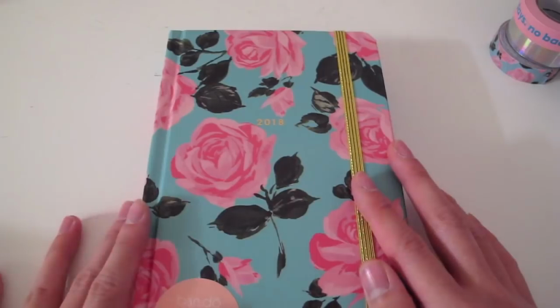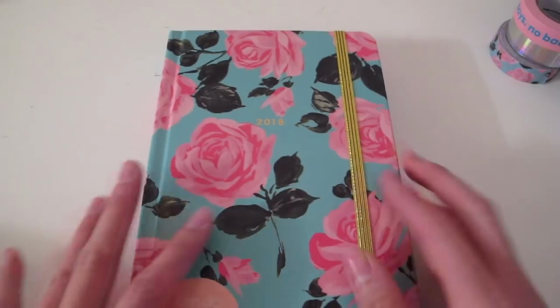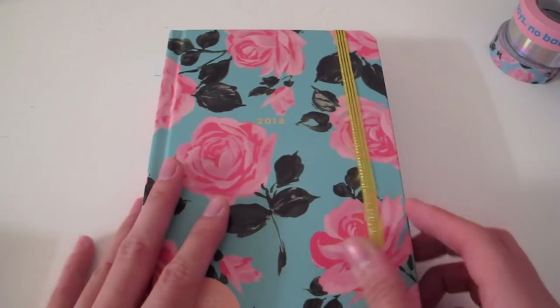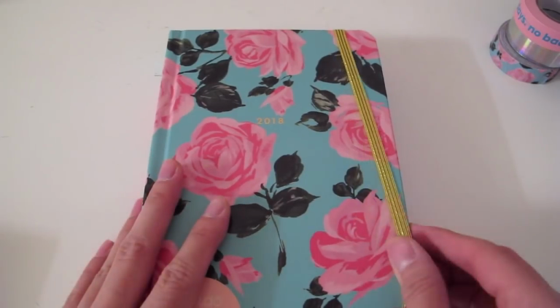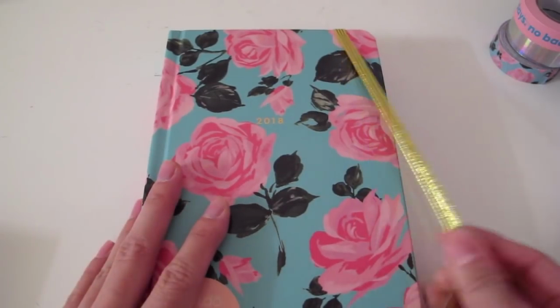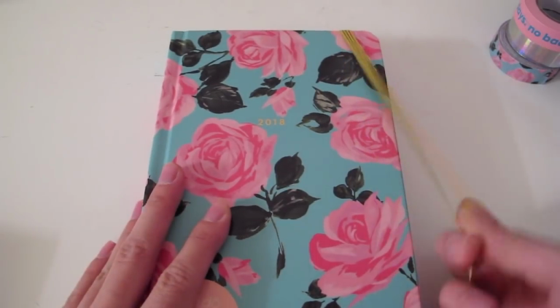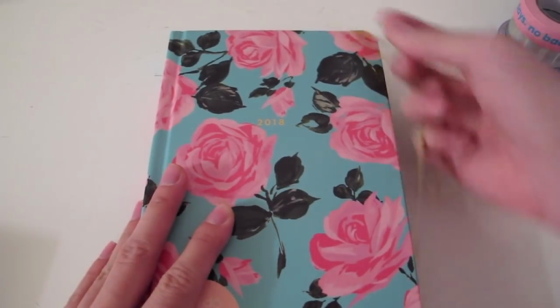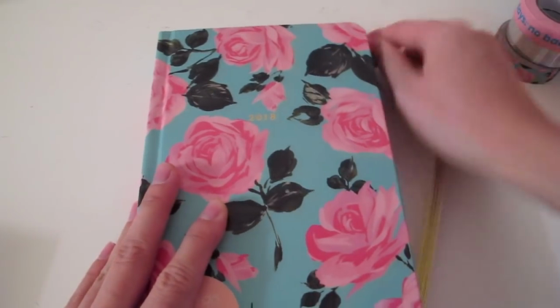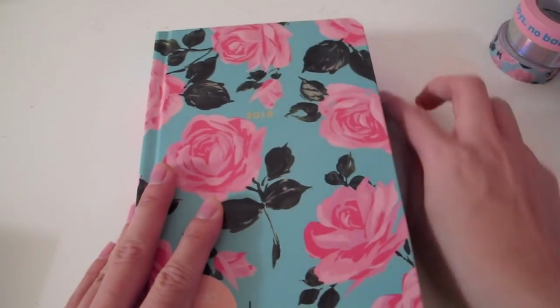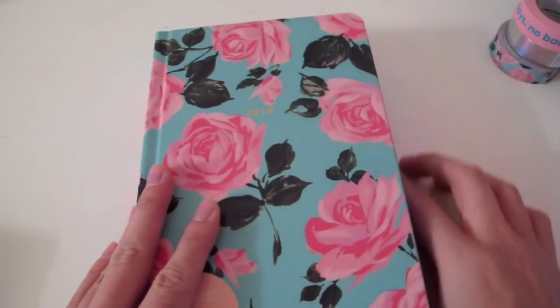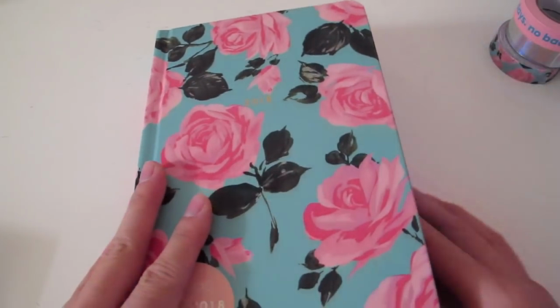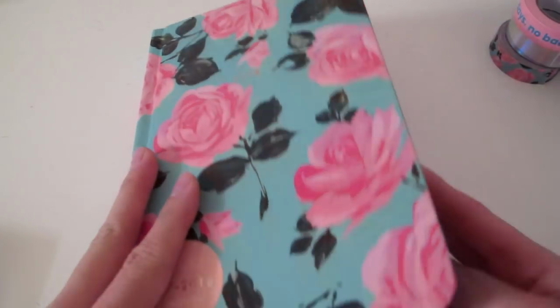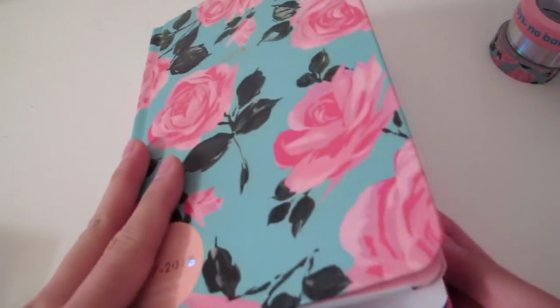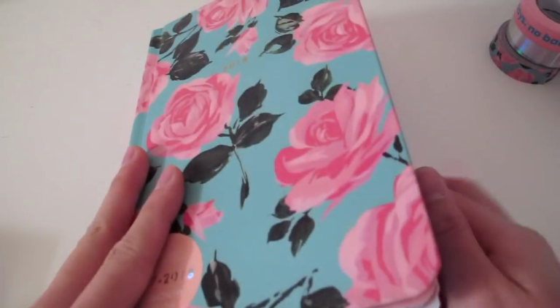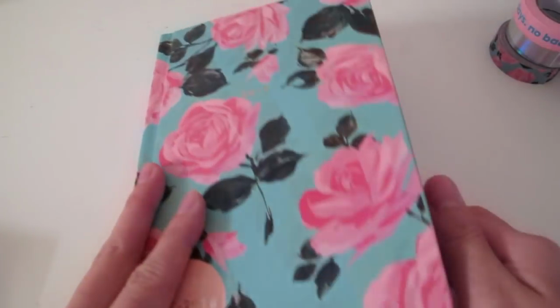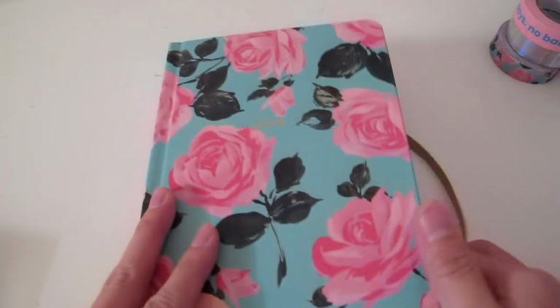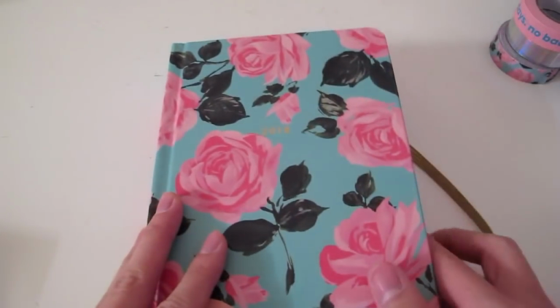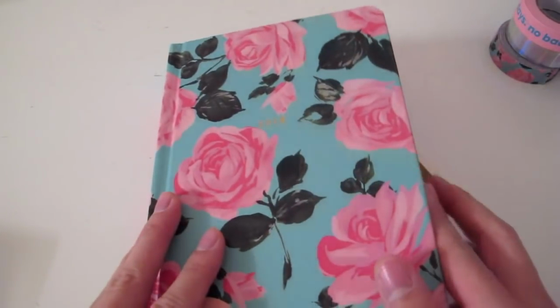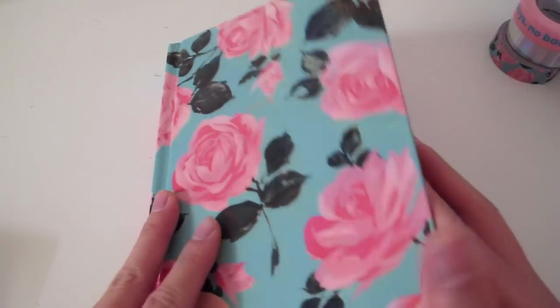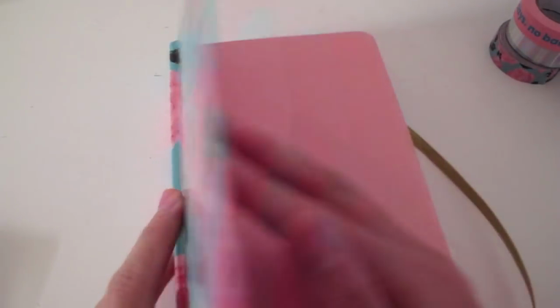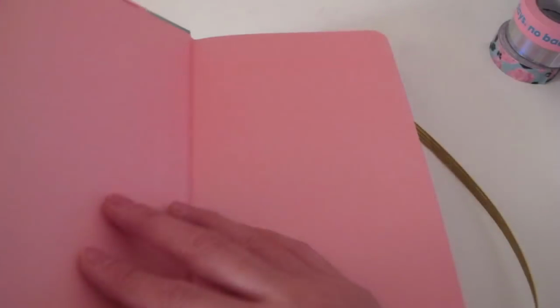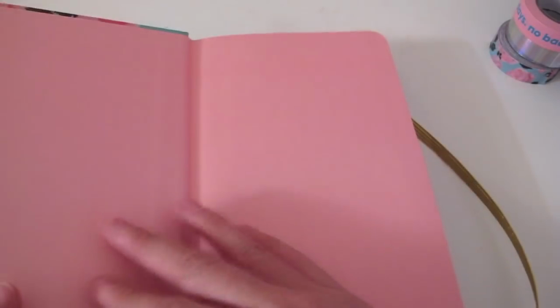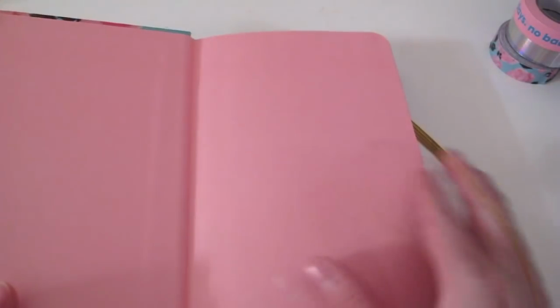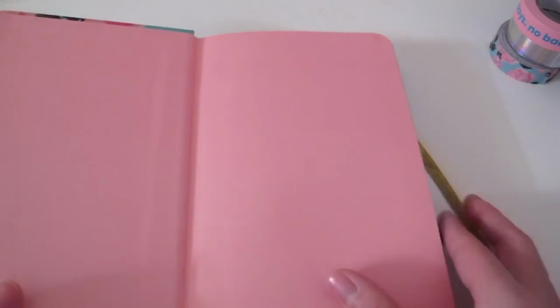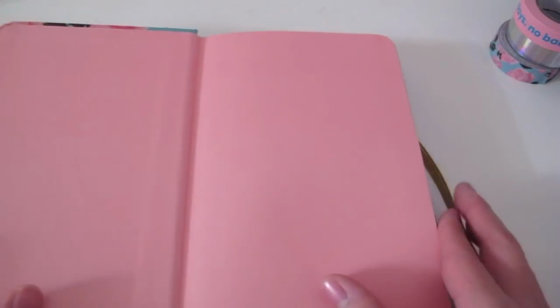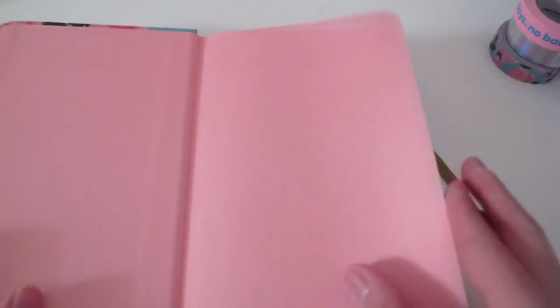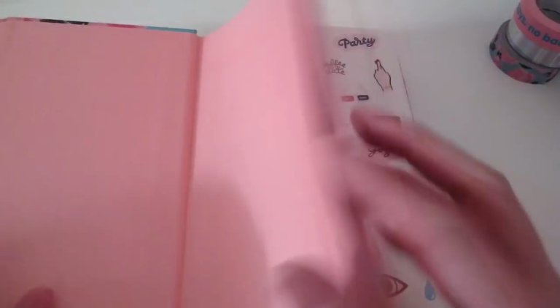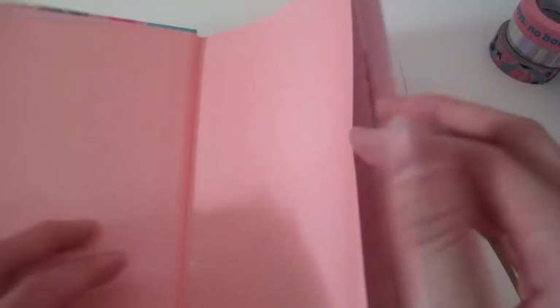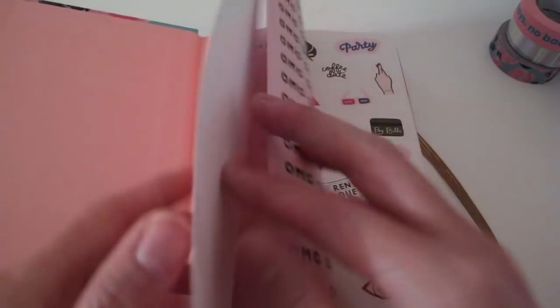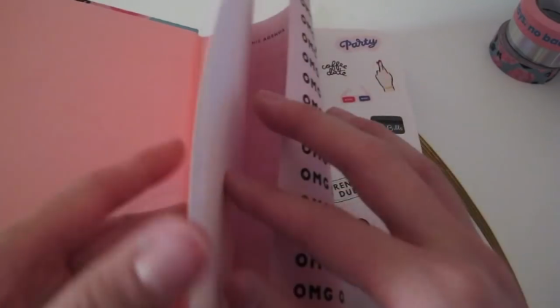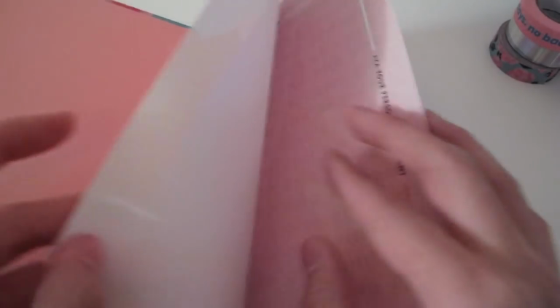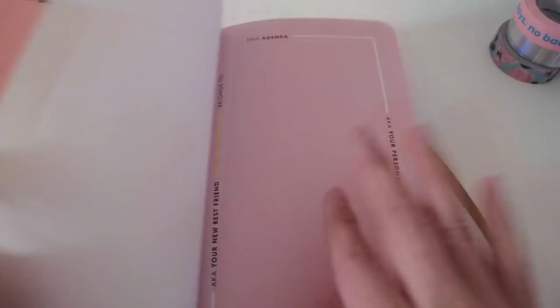Hi everybody, it's Brittany and this is my first ever Plan With Me video. I thought it would be a great way to start off the new year.